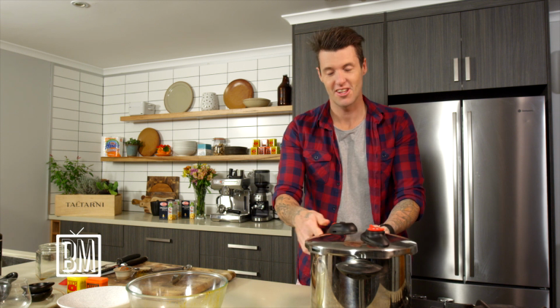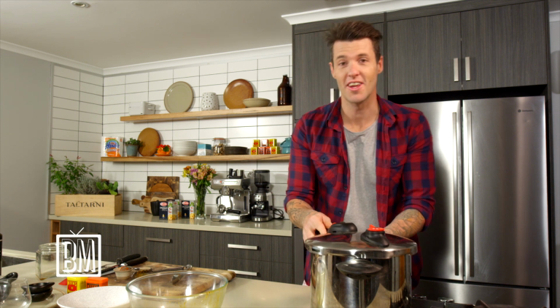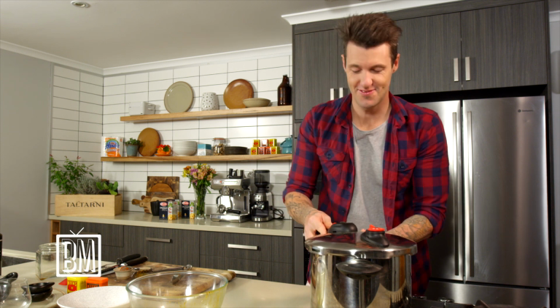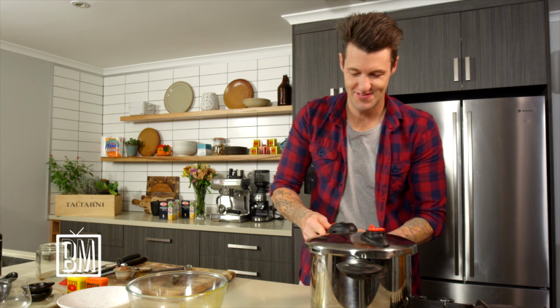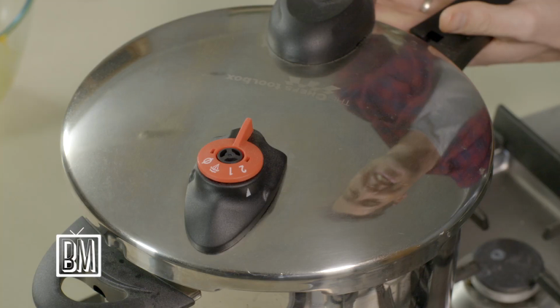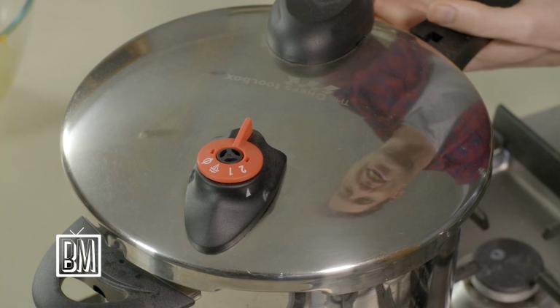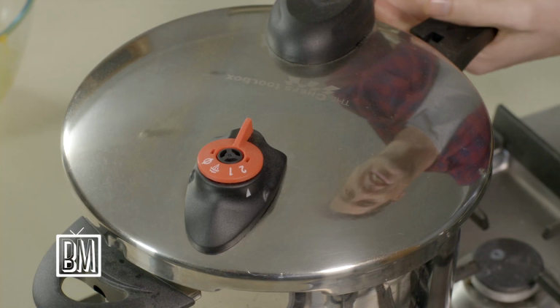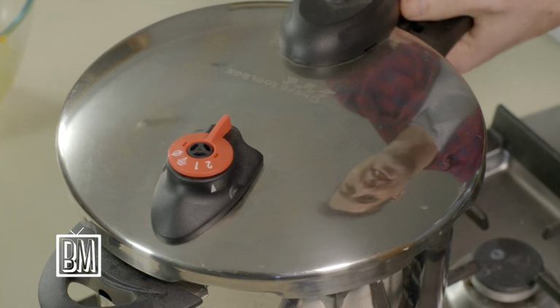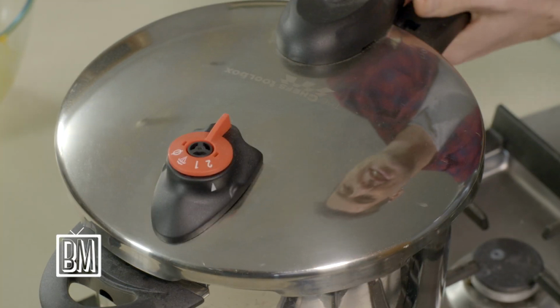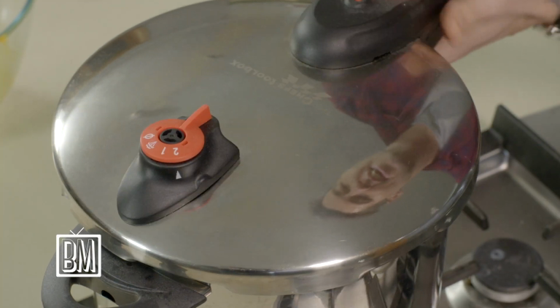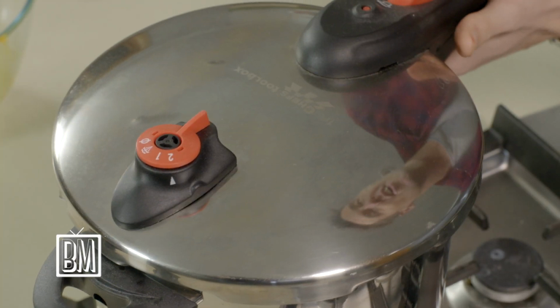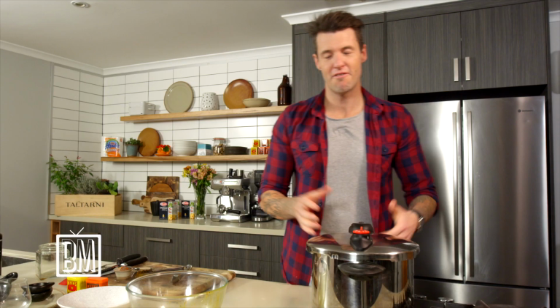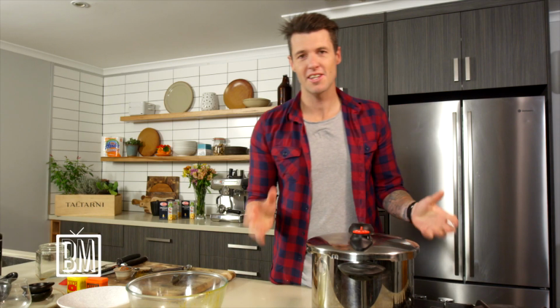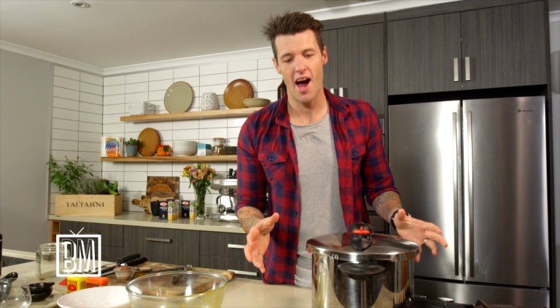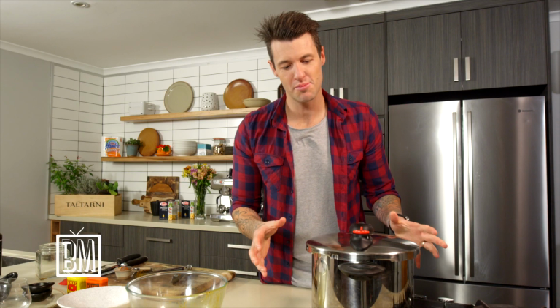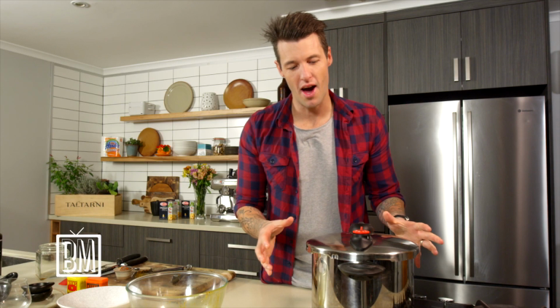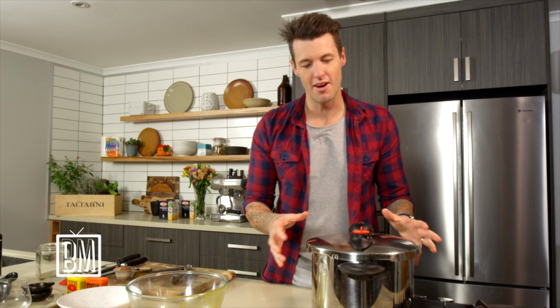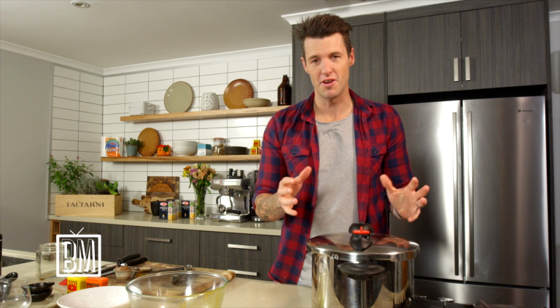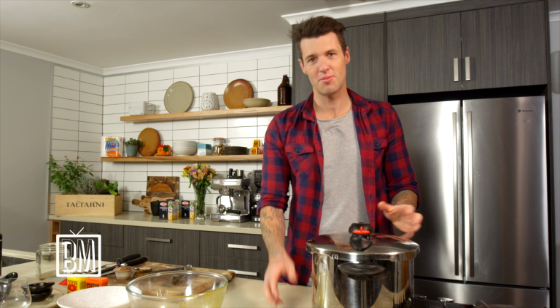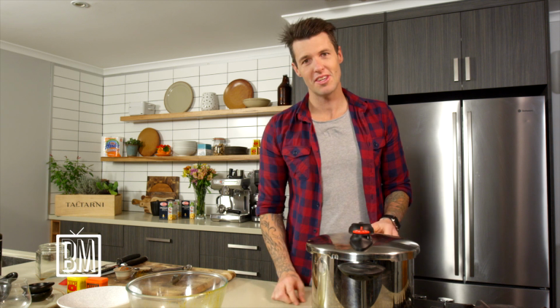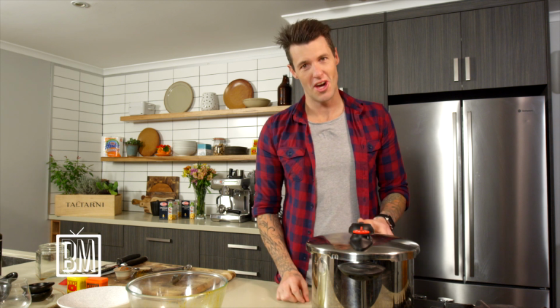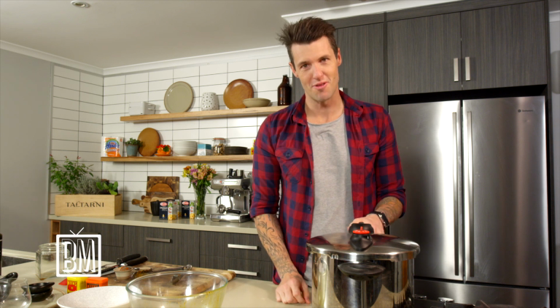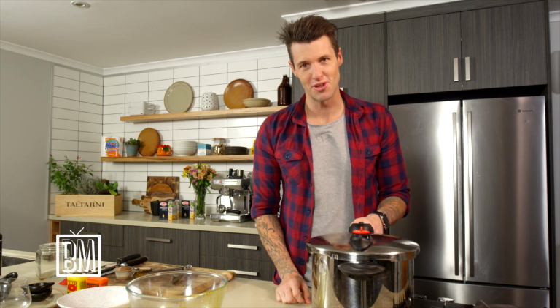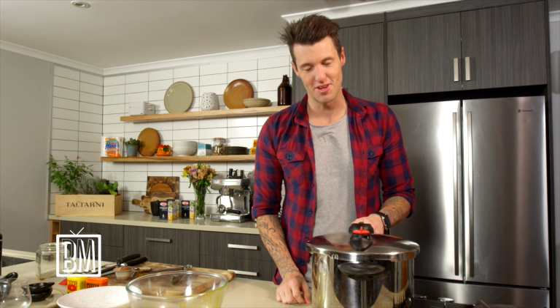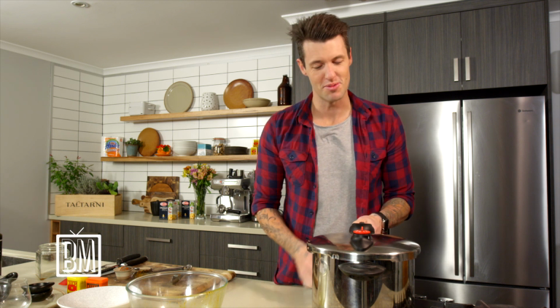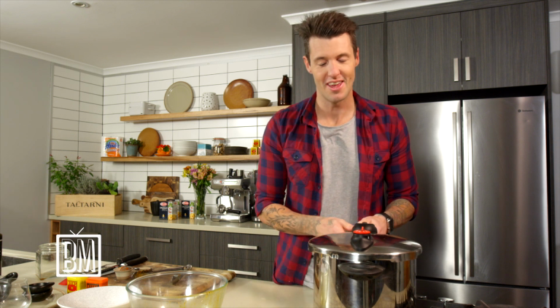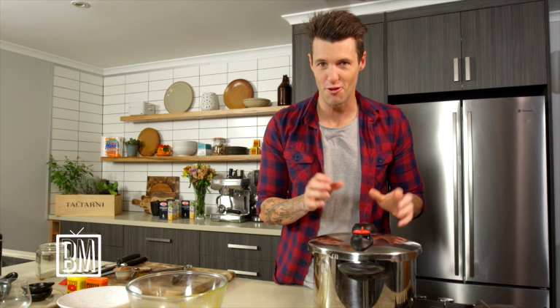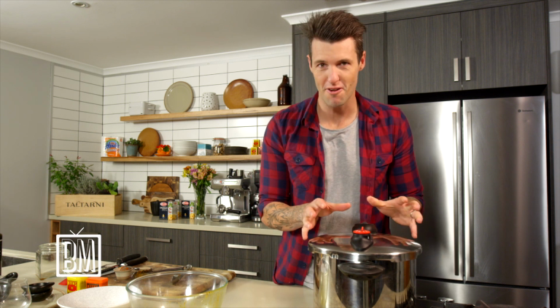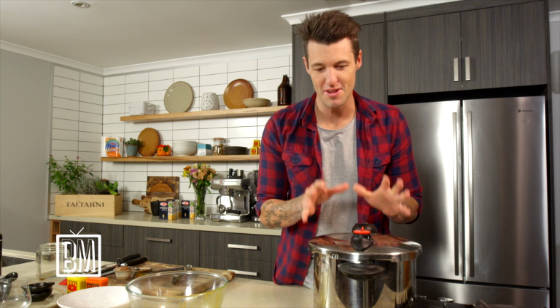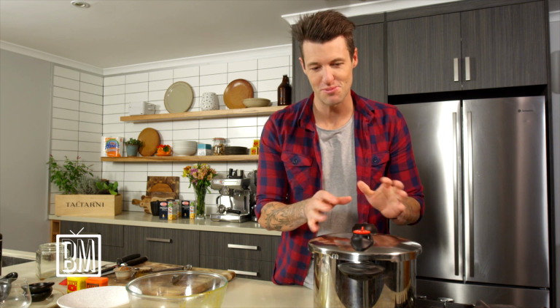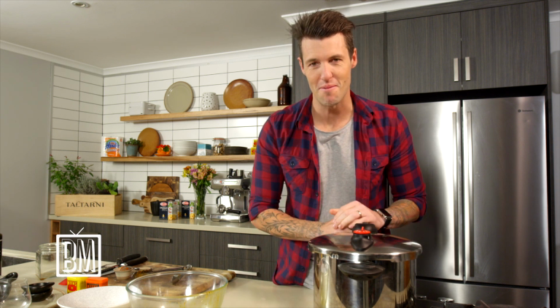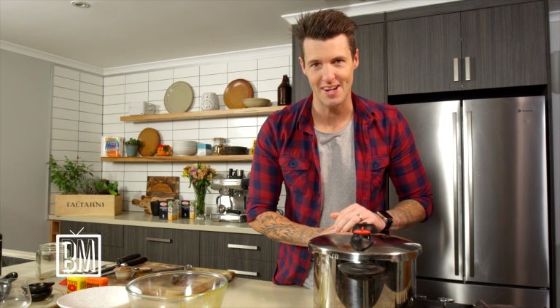If that lid is the hardest part of the recipe, you know you're on to a pretty good recipe. 45 minutes and we'll come back.